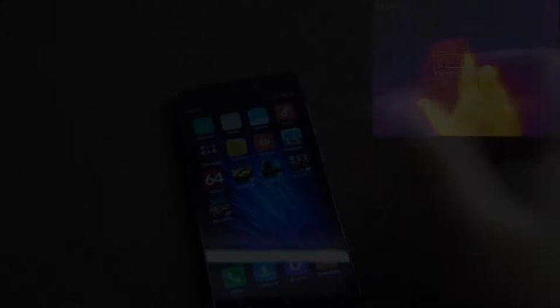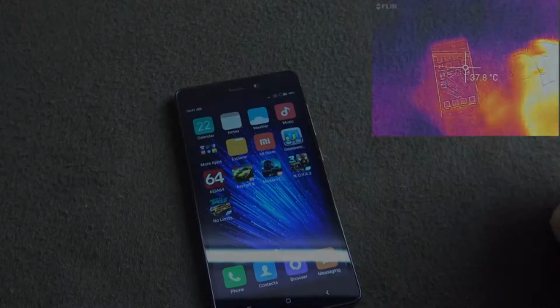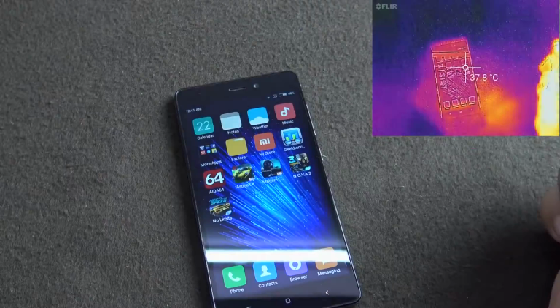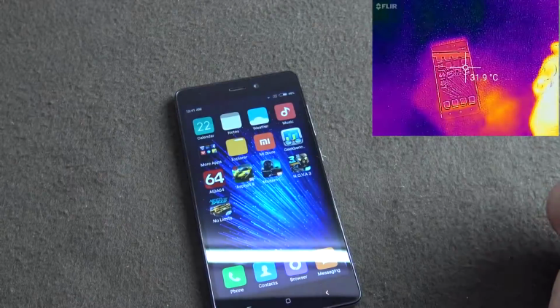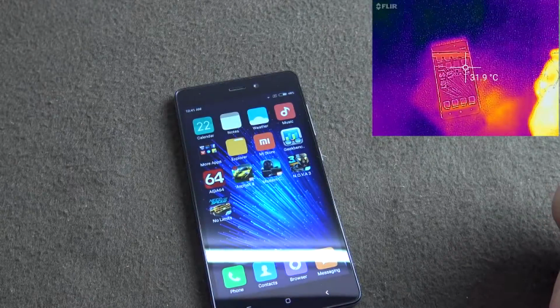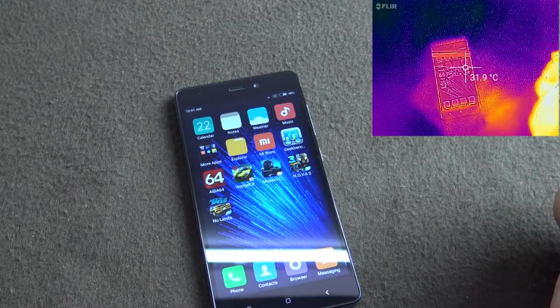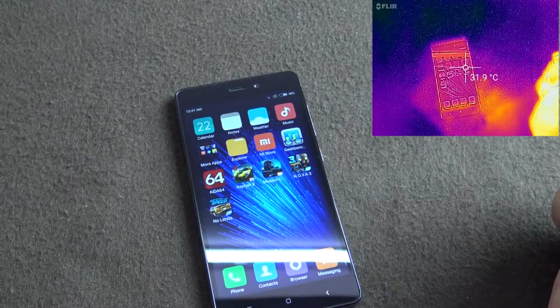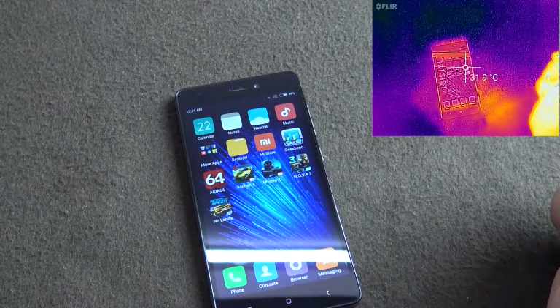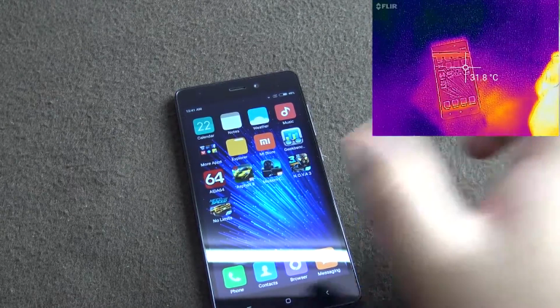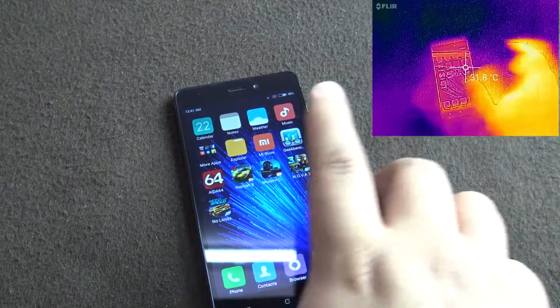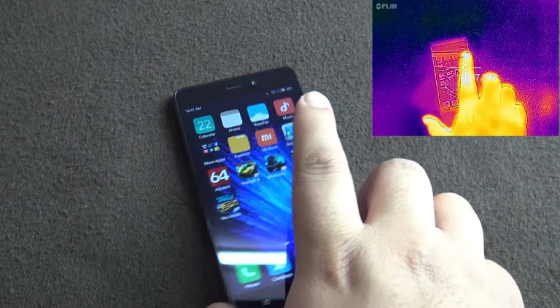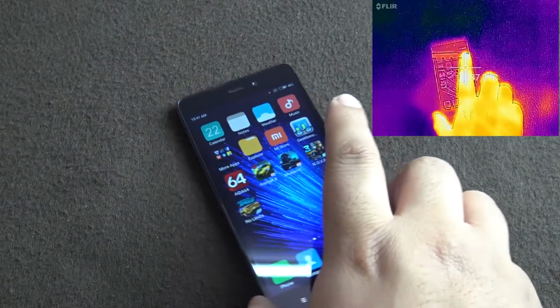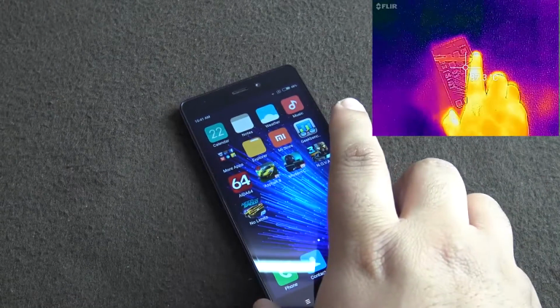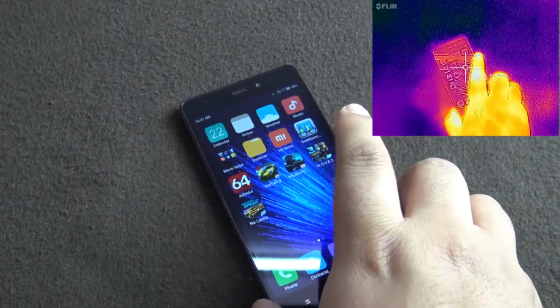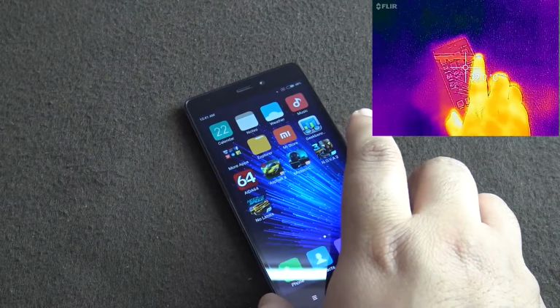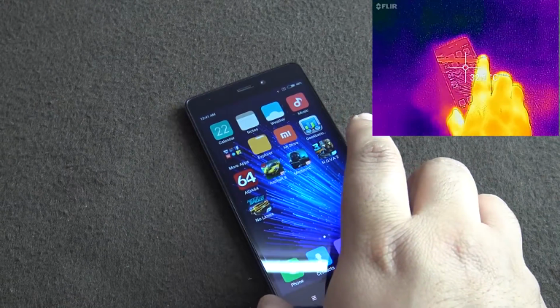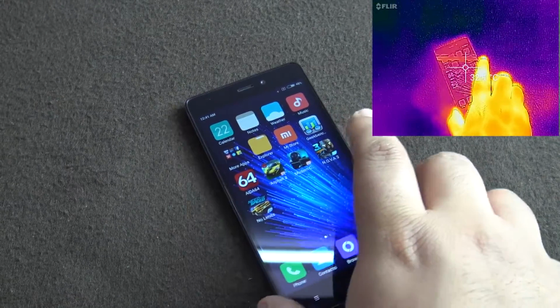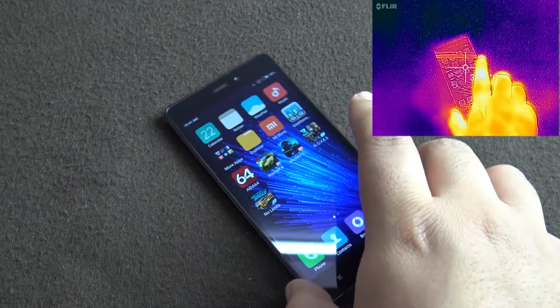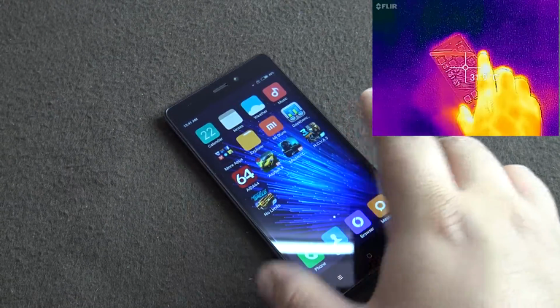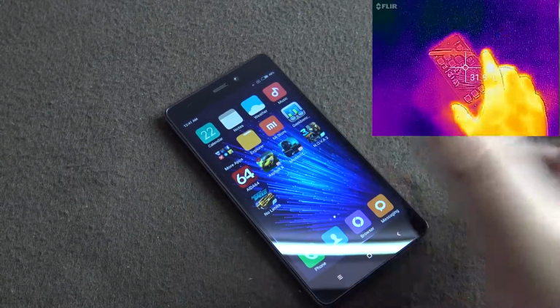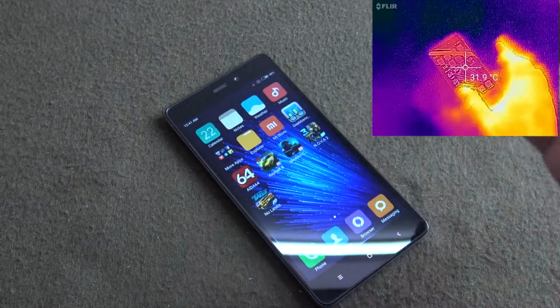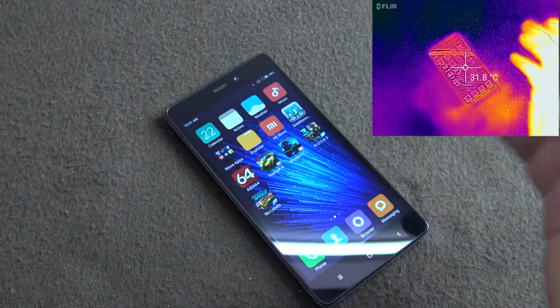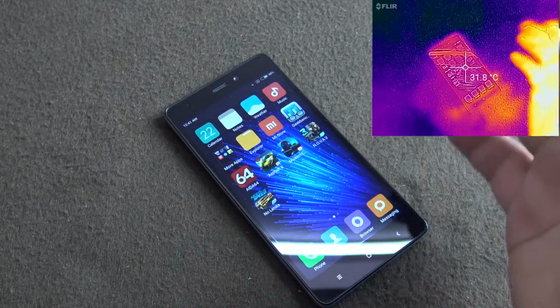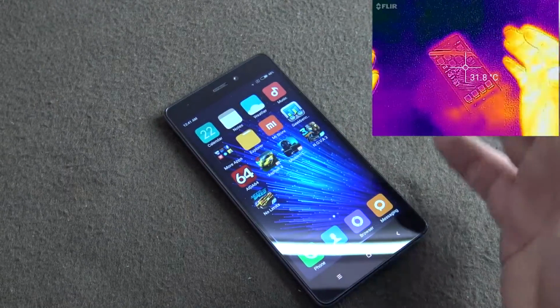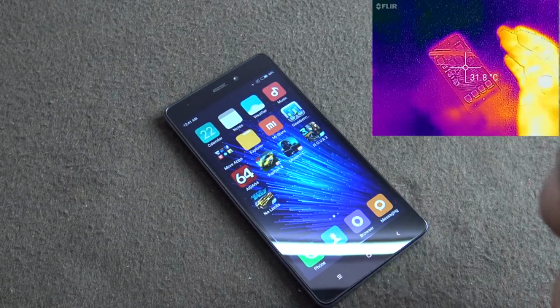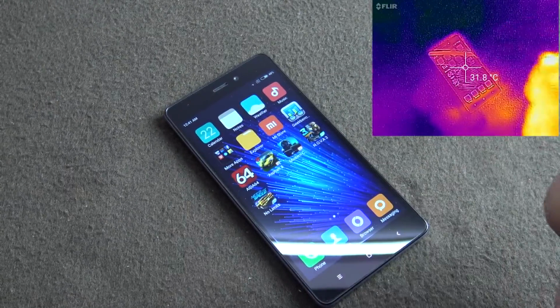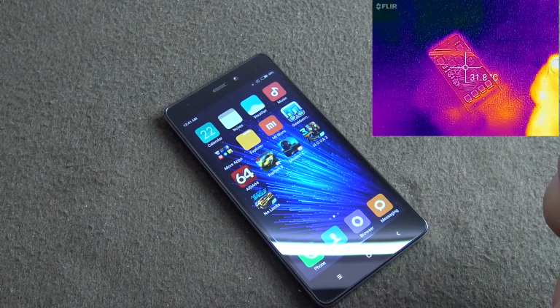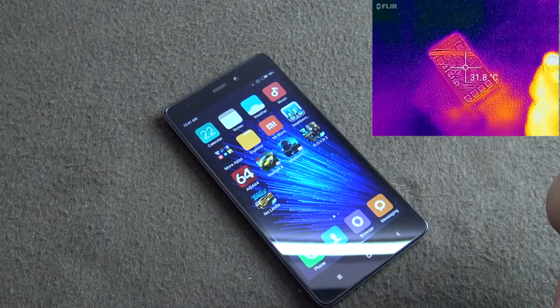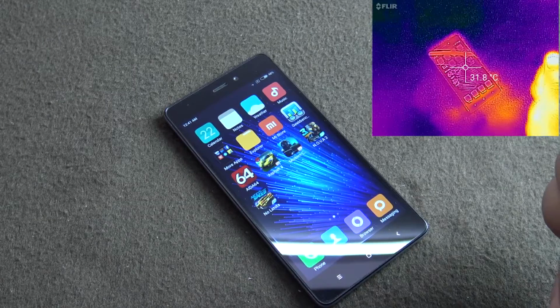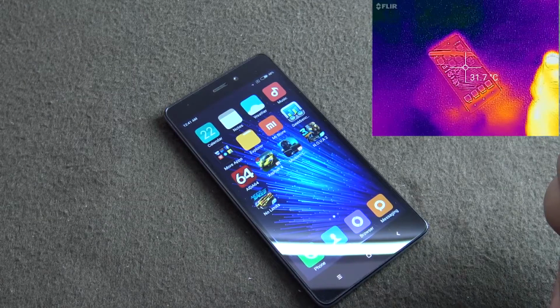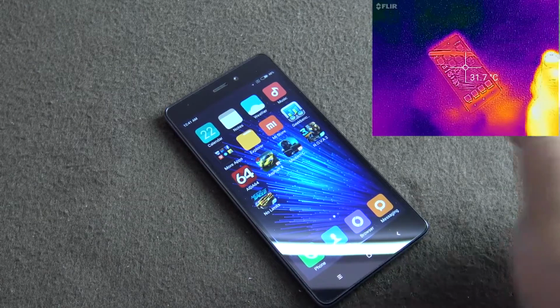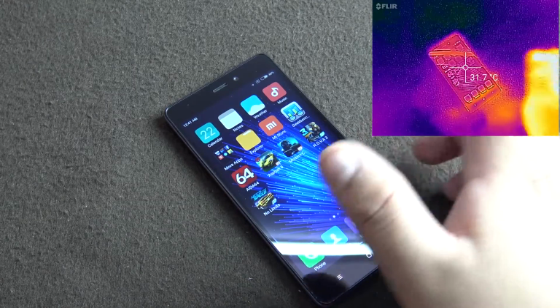Hello everyone, welcome to another video from Your Tech Today. In this video we're going to do the gaming test for the Xiaomi Redmi 3S Prime.